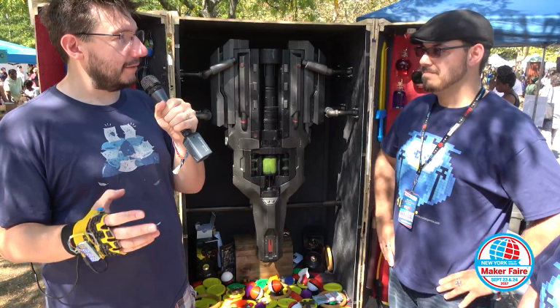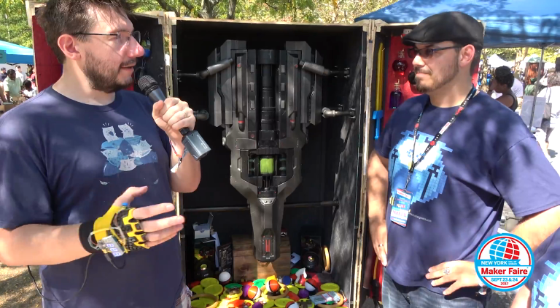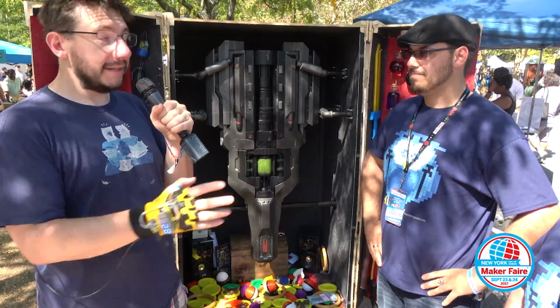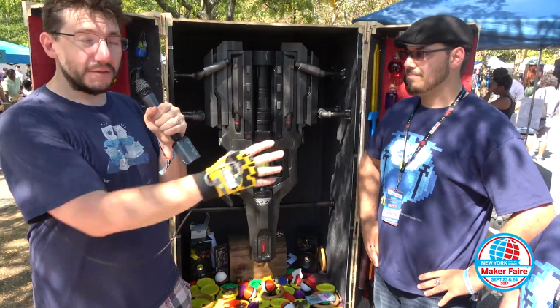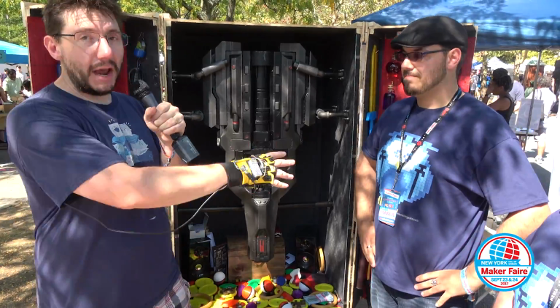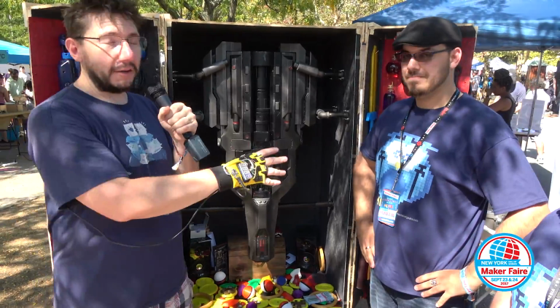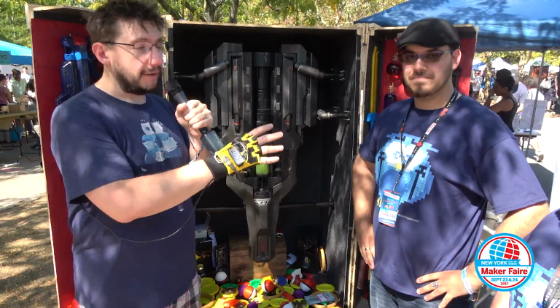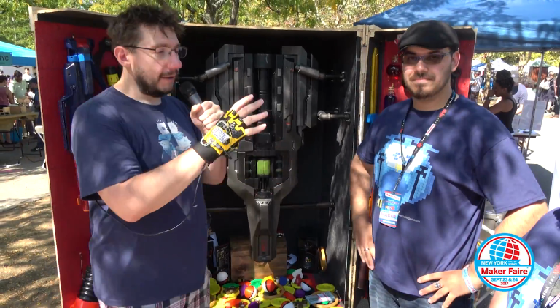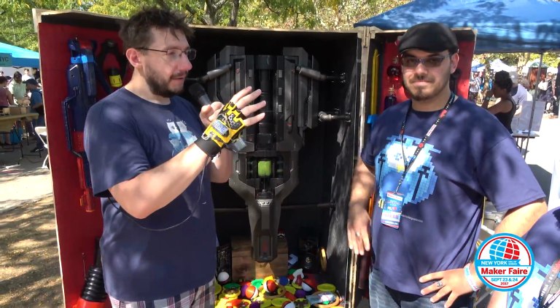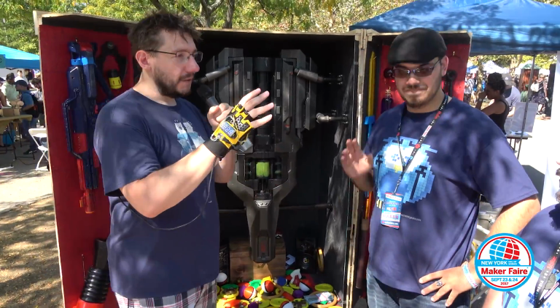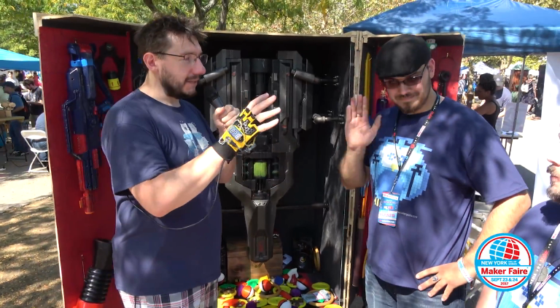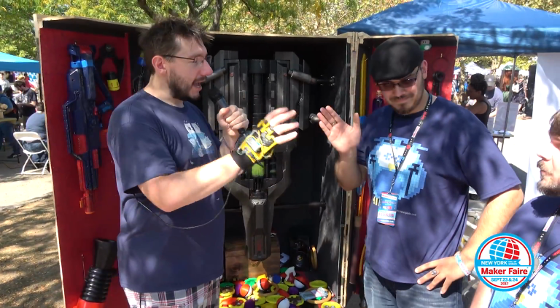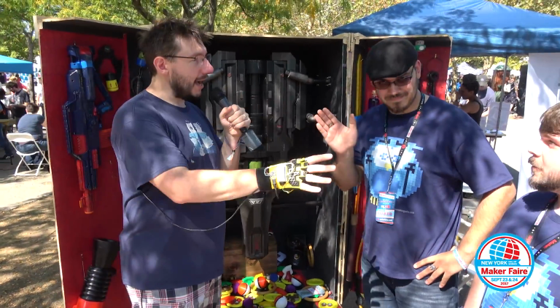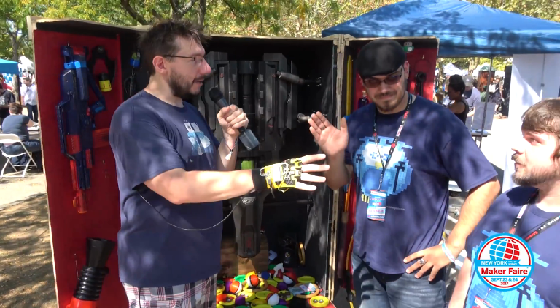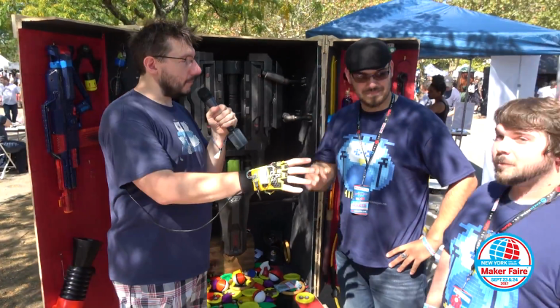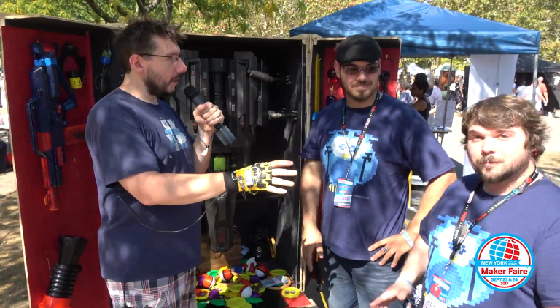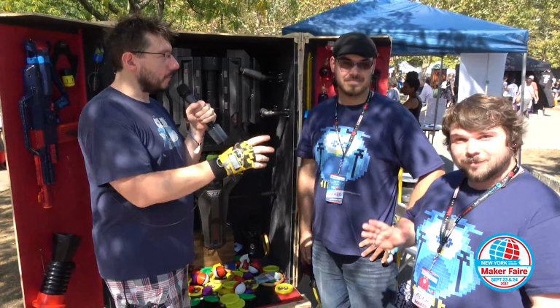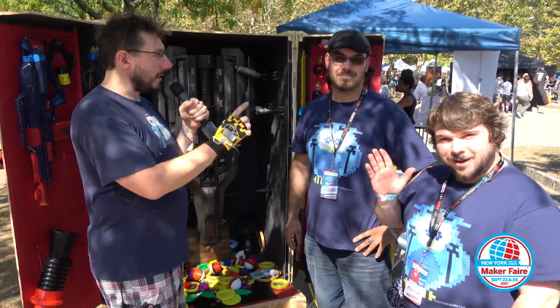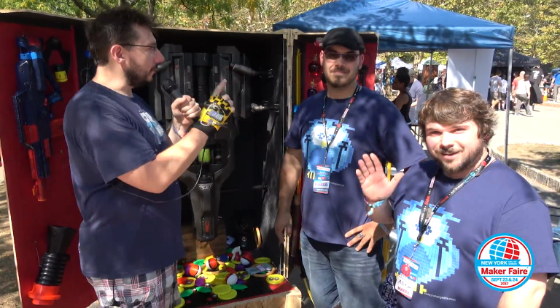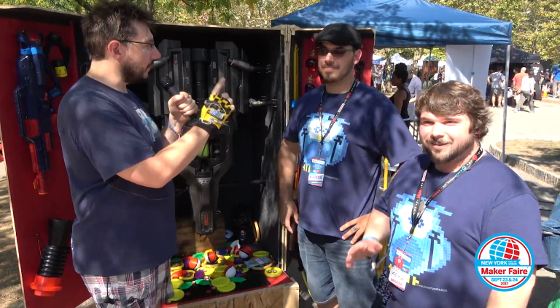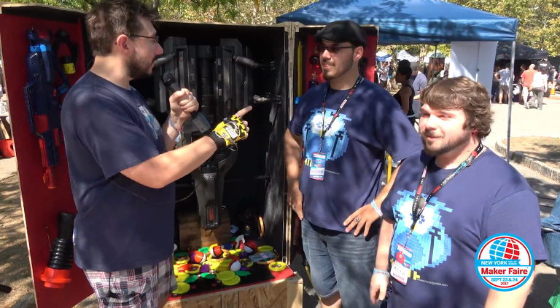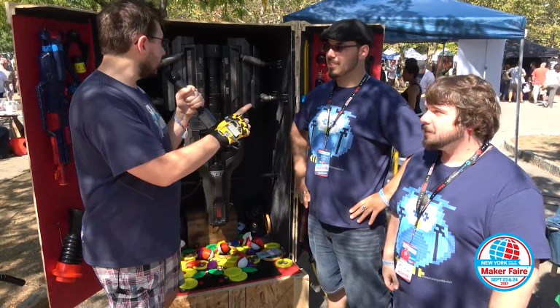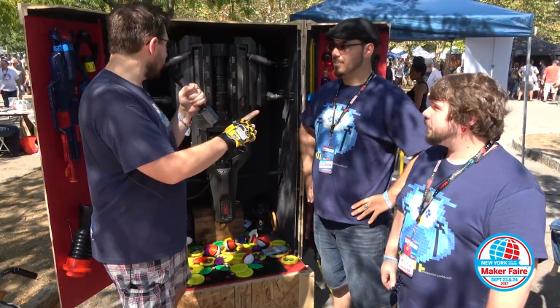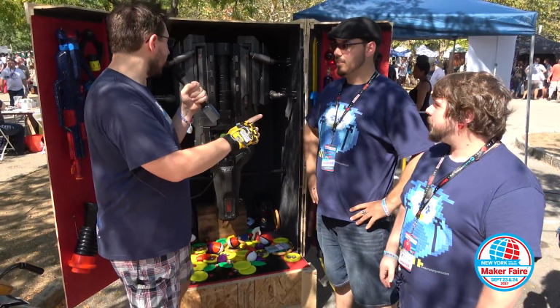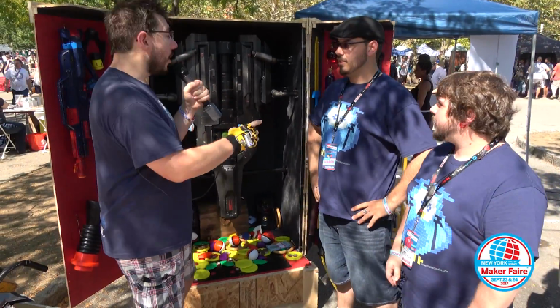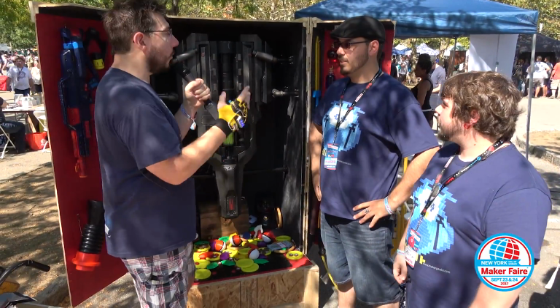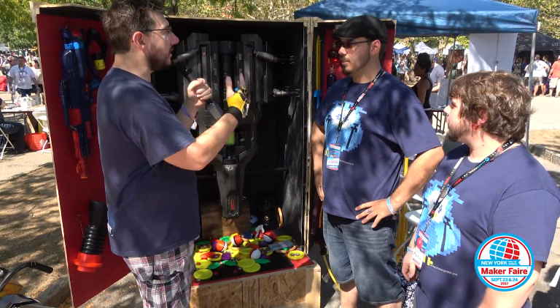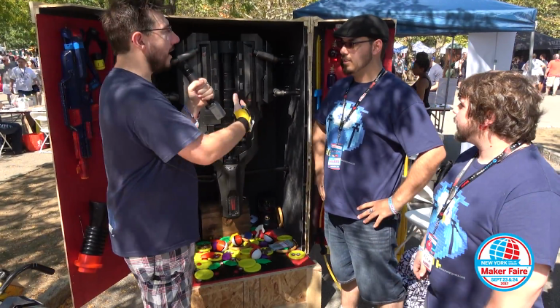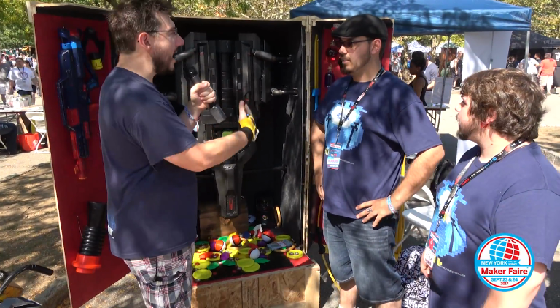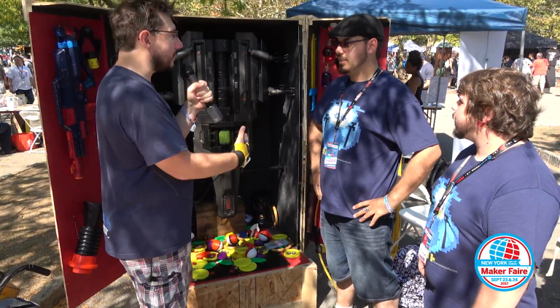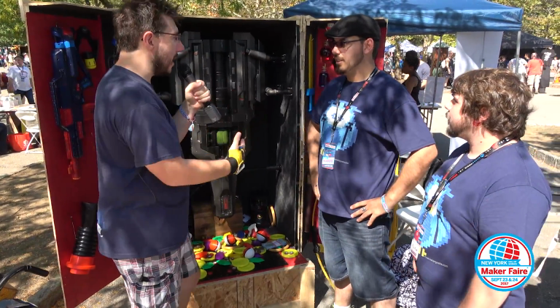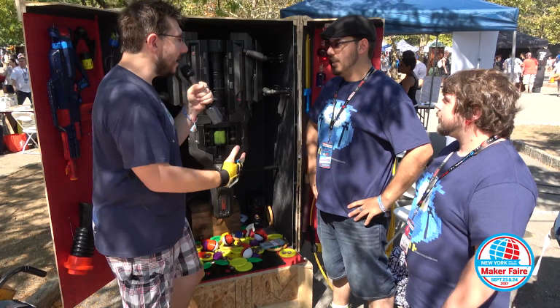This is Michael. This is Adam. Michael, first, tell me — what the heck, man?